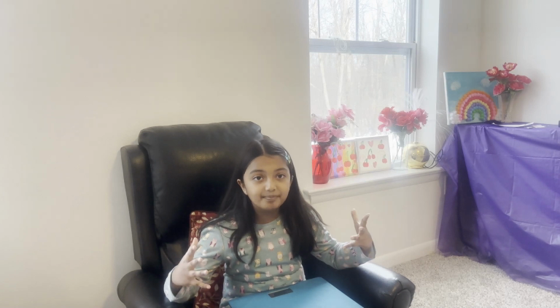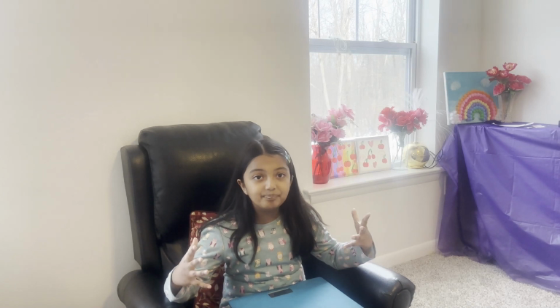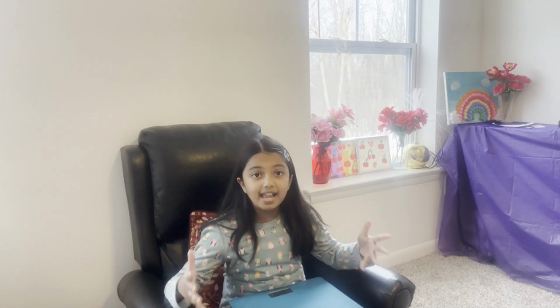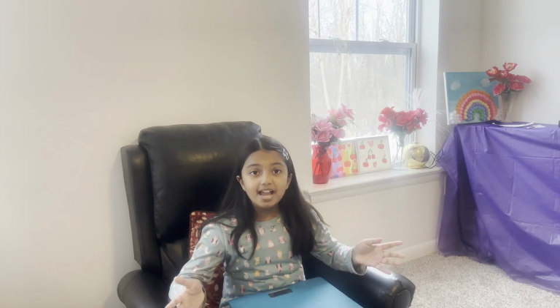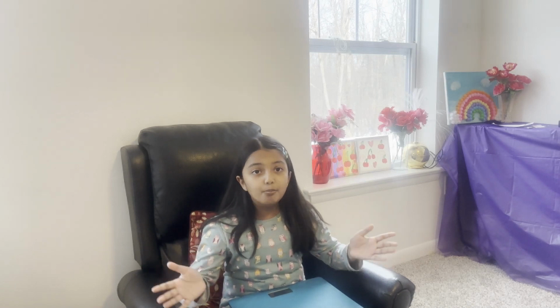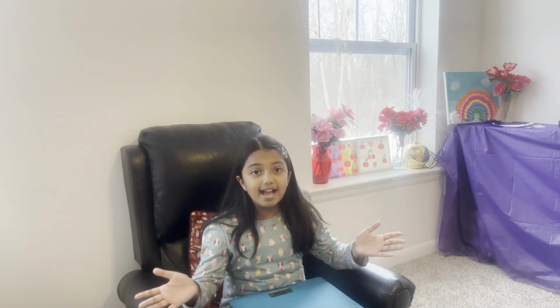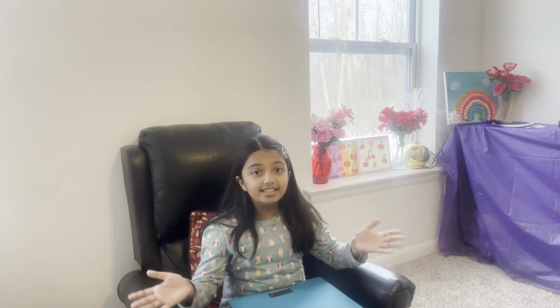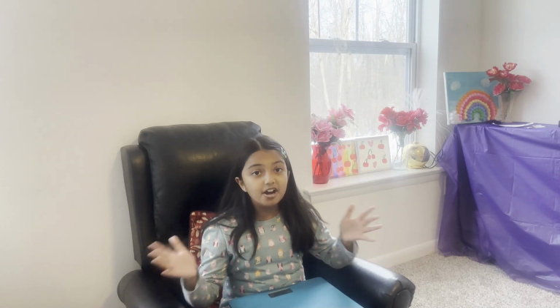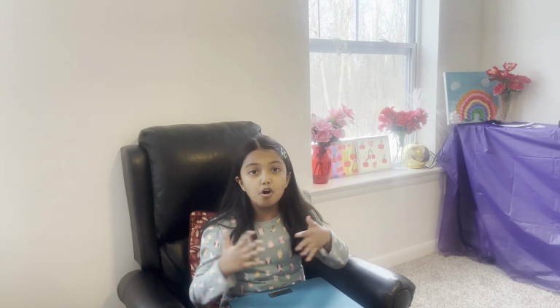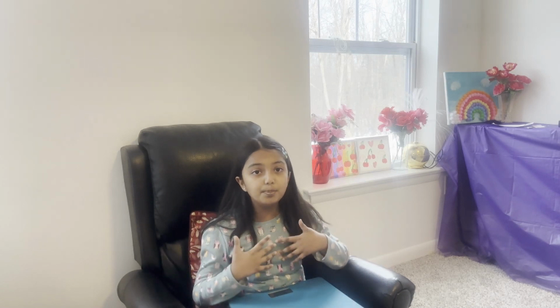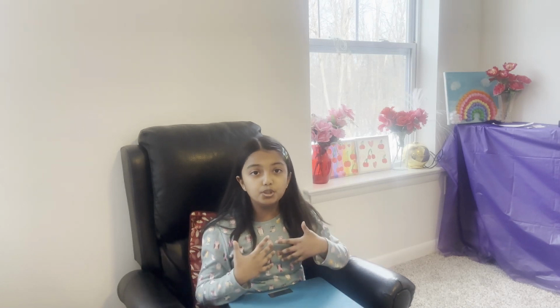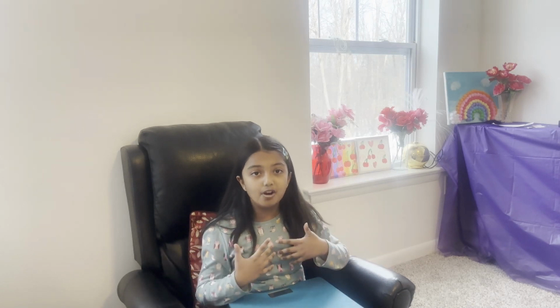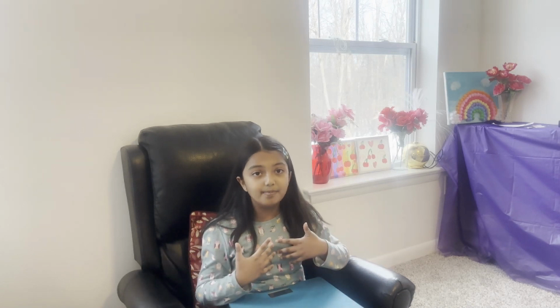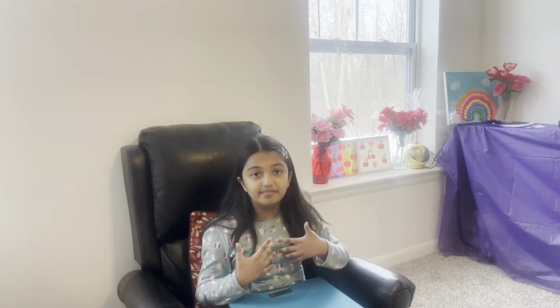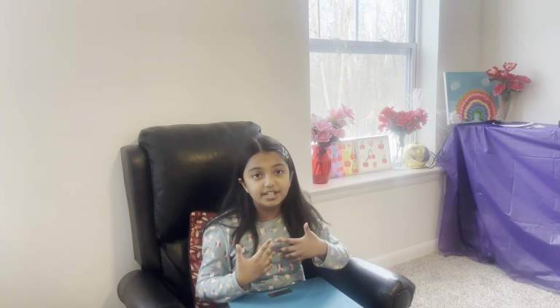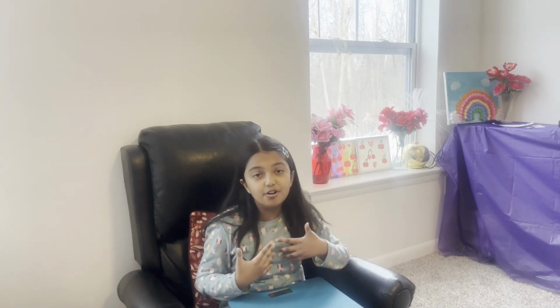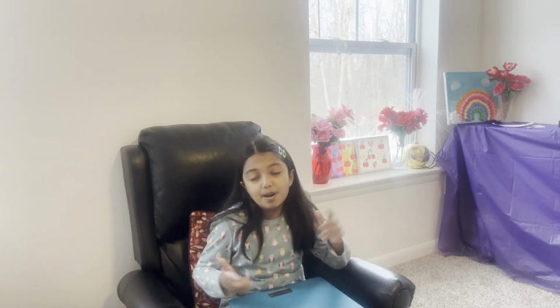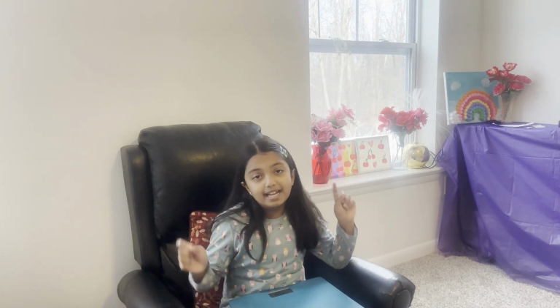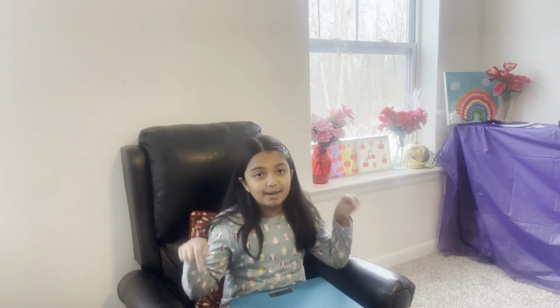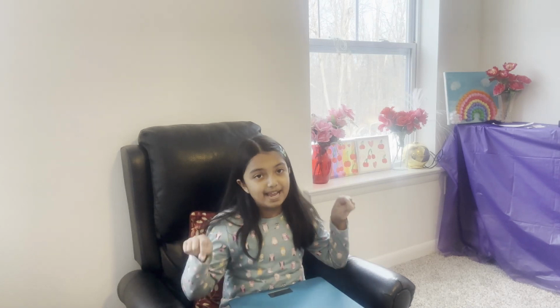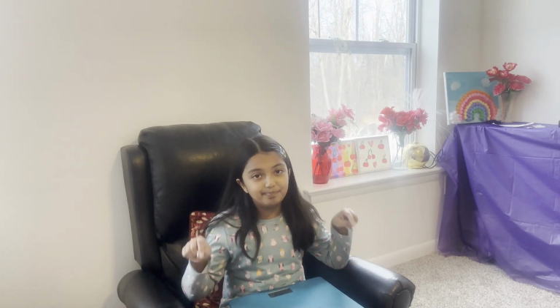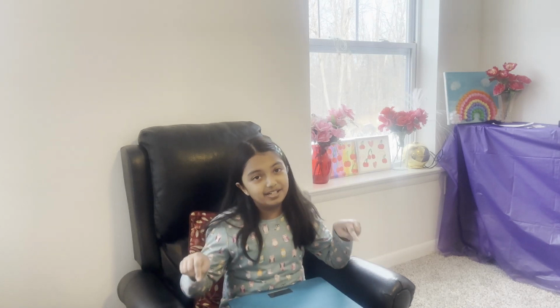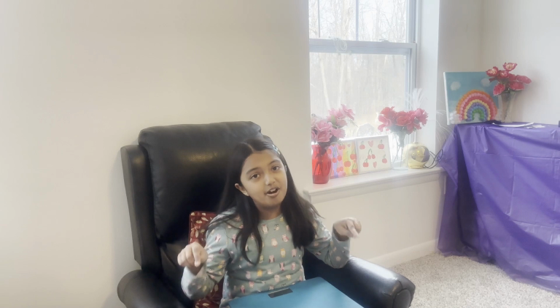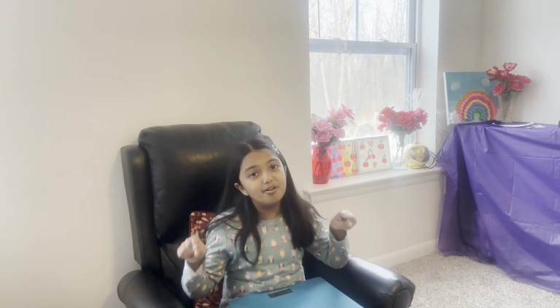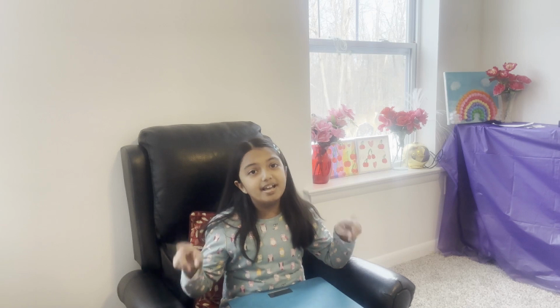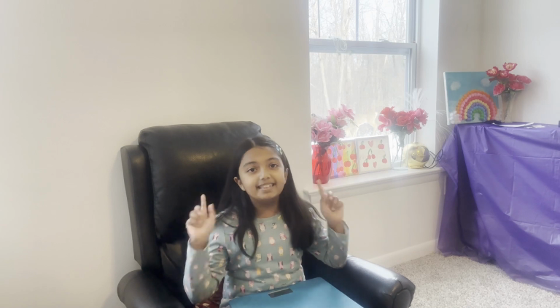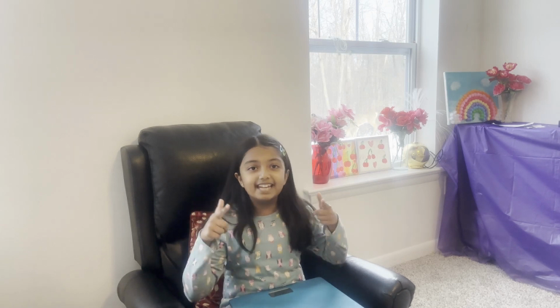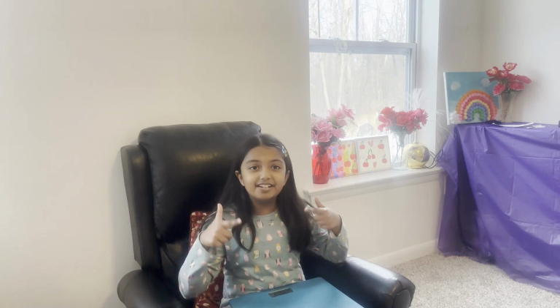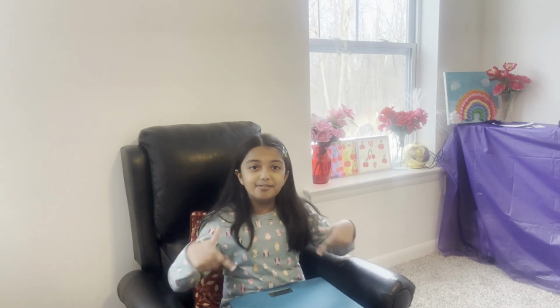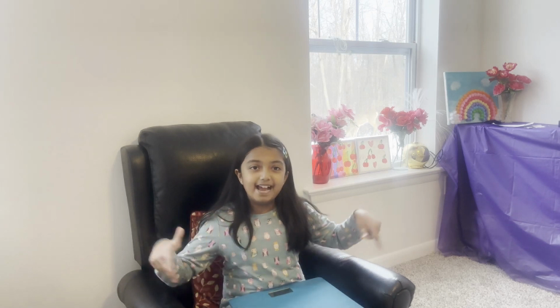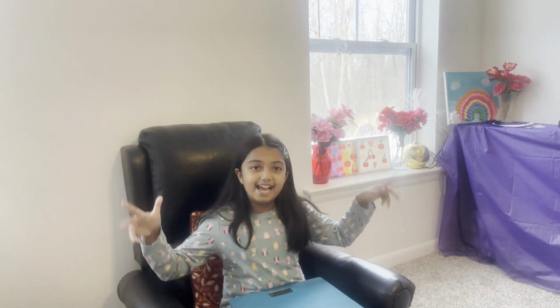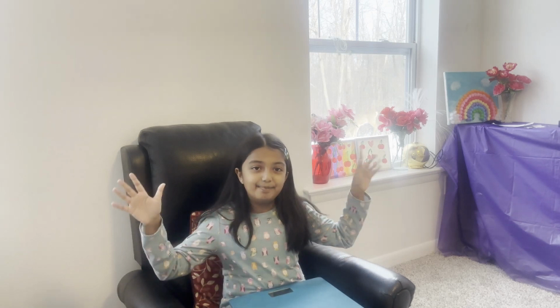Well, hope you enjoy my video. Comment below. Thank you and bye!